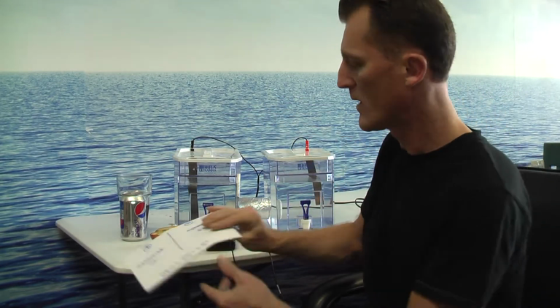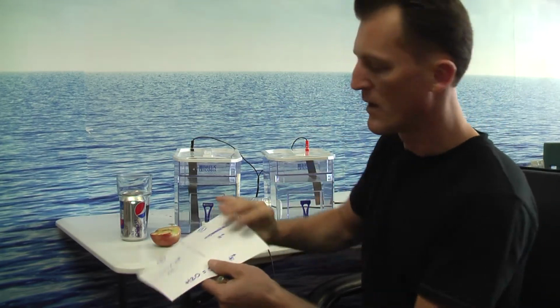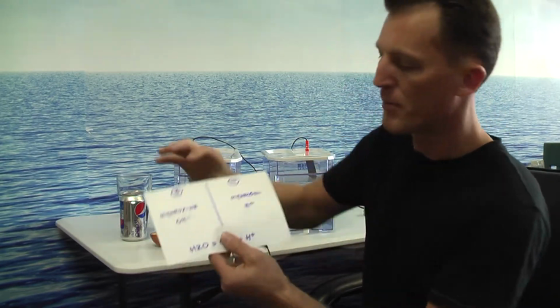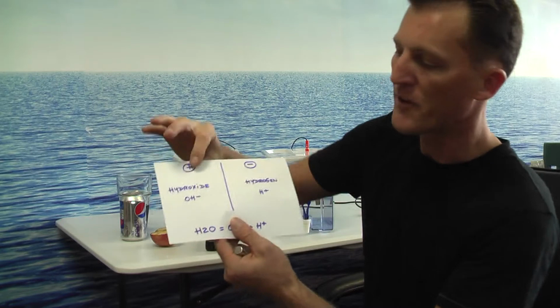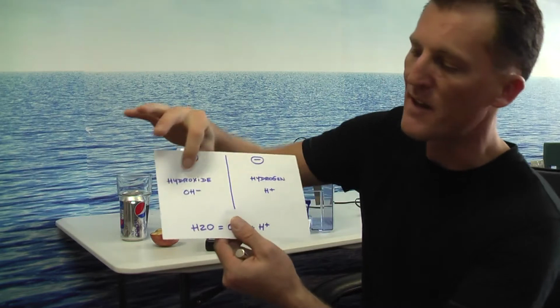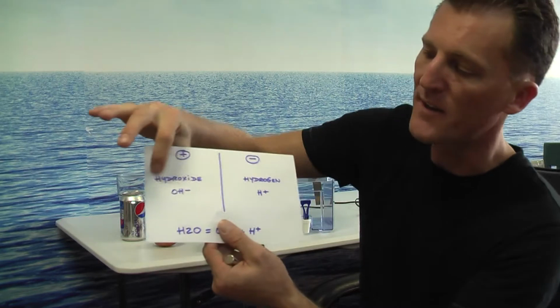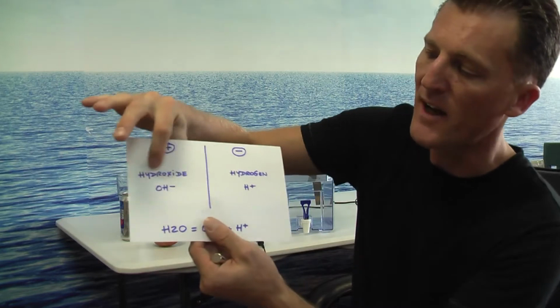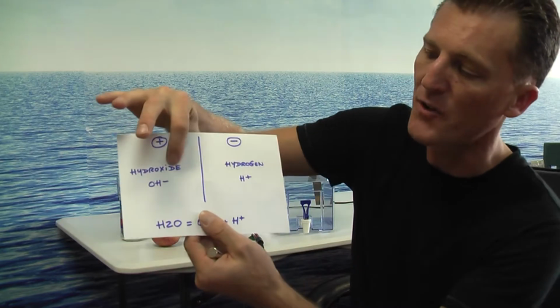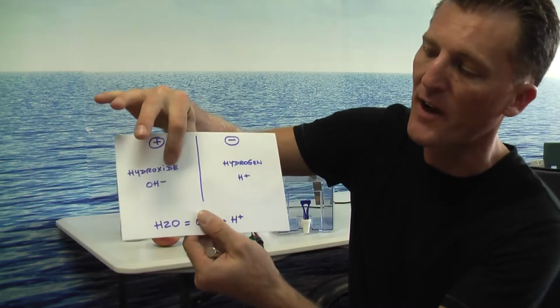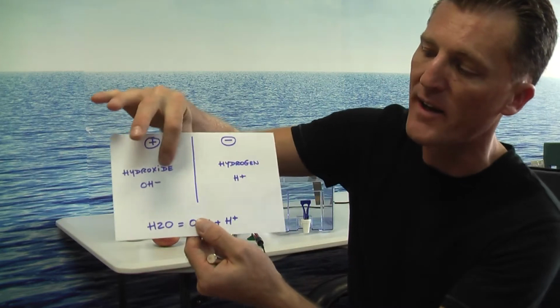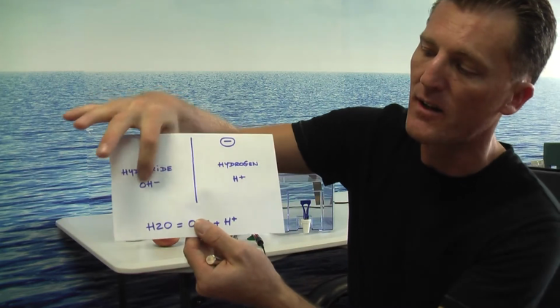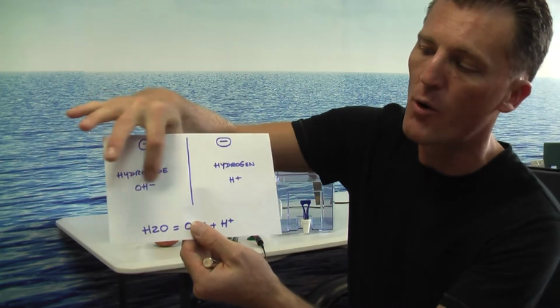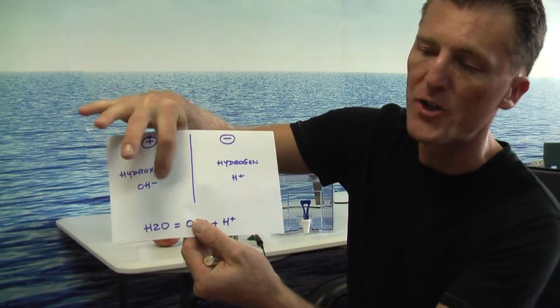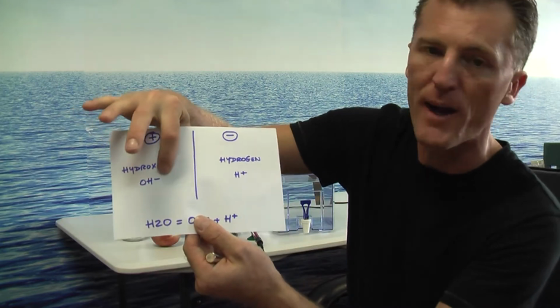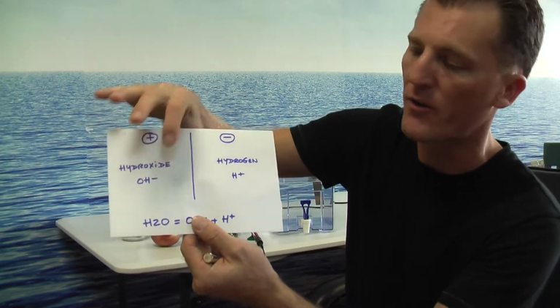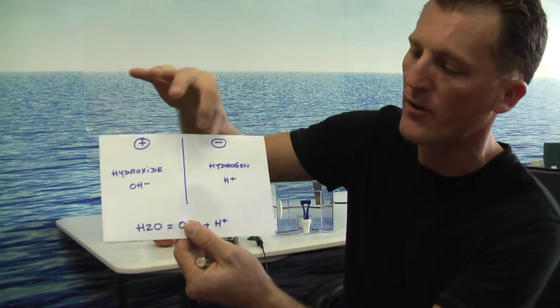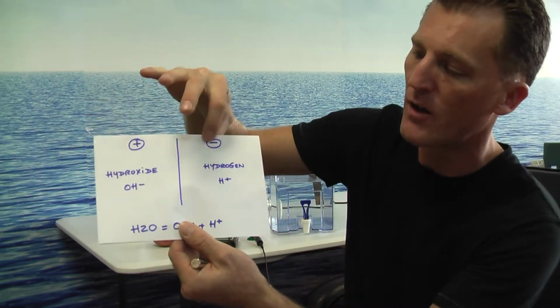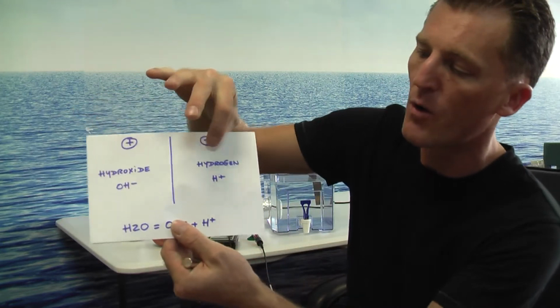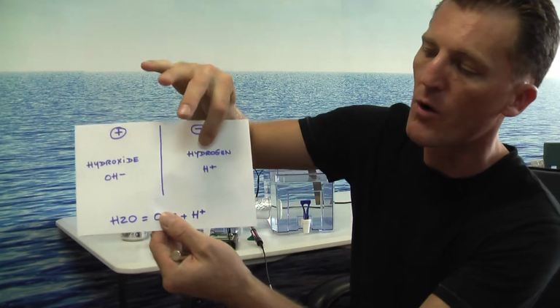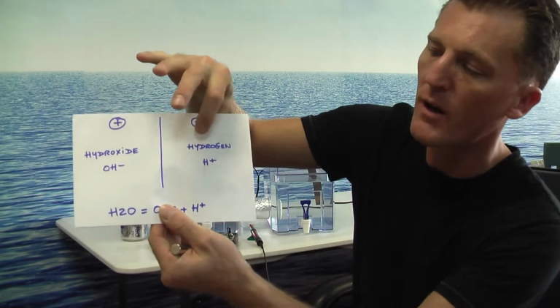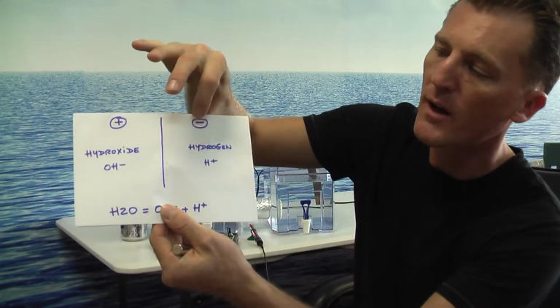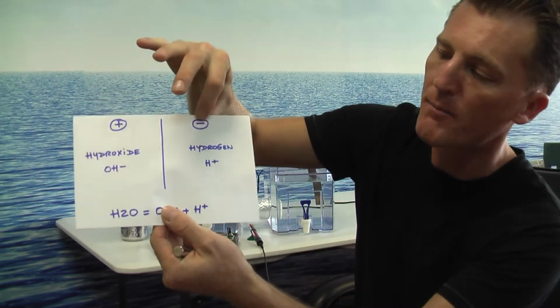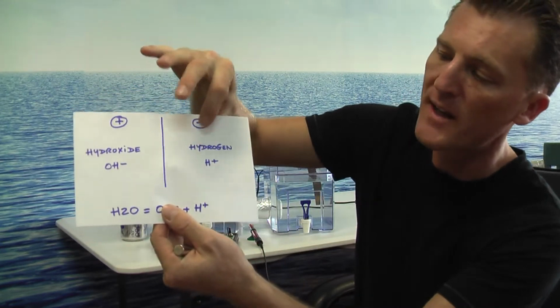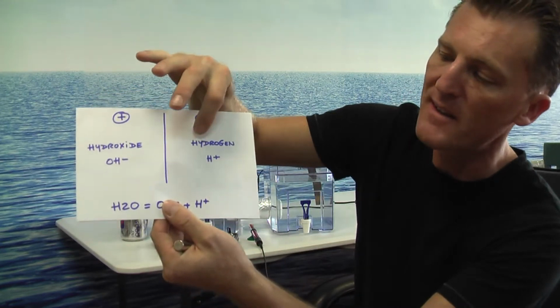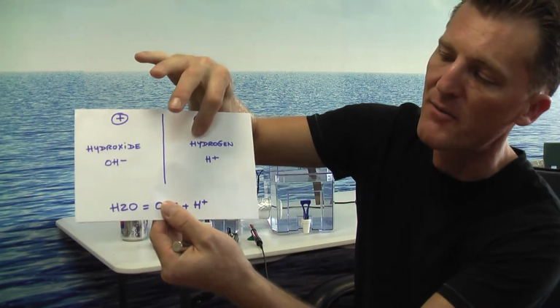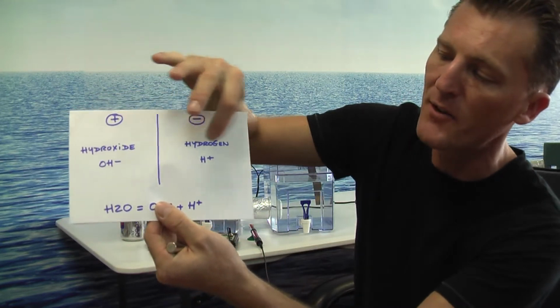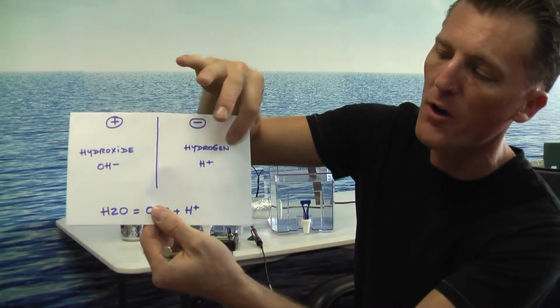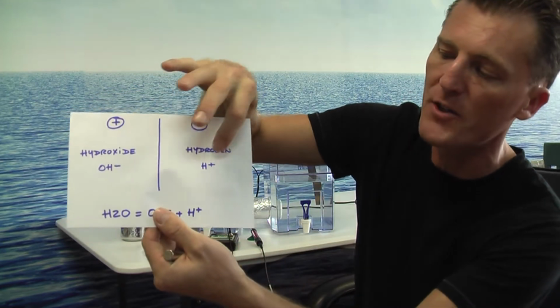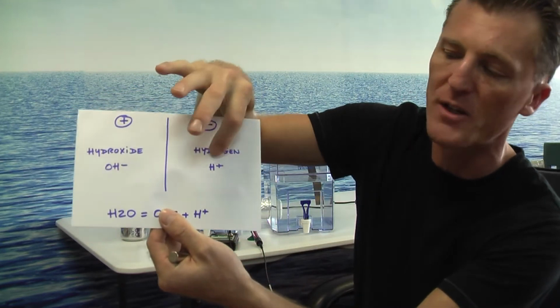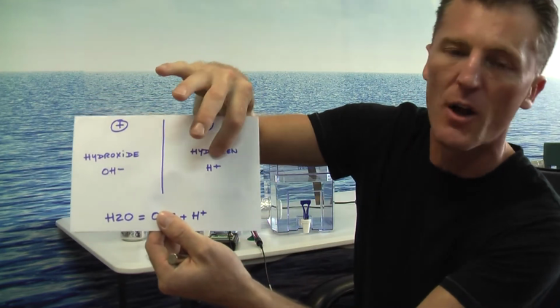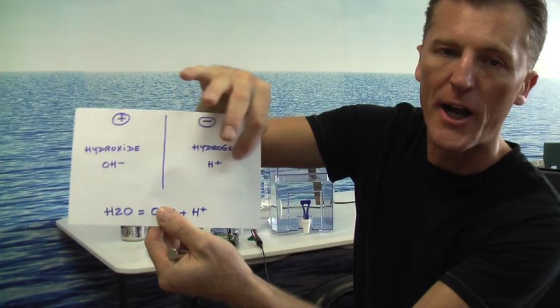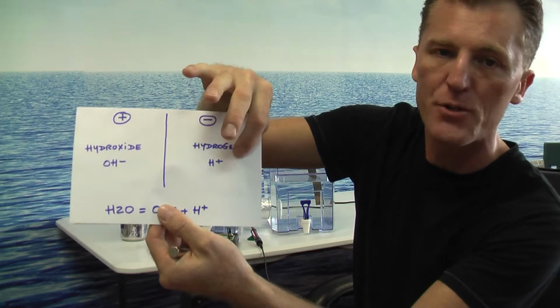Positive is hydroxide, OH-, and negative is oxygen, H+.